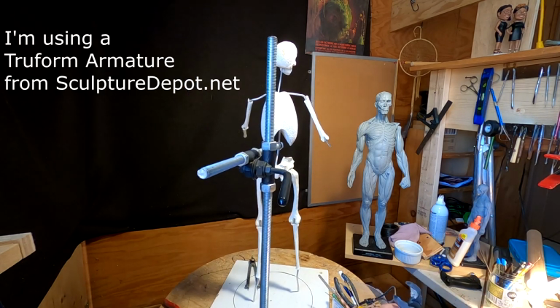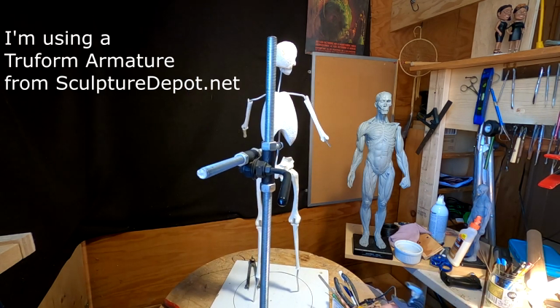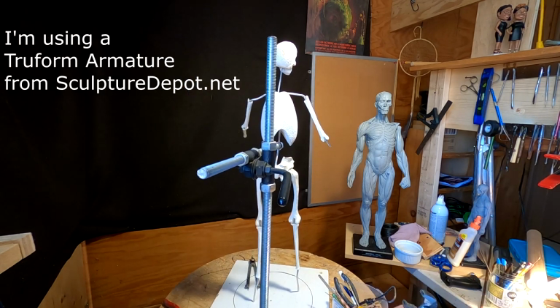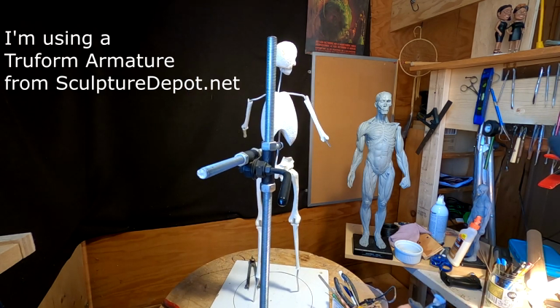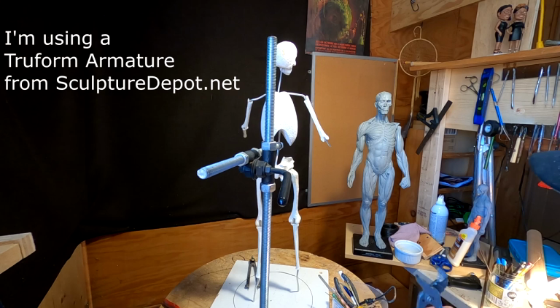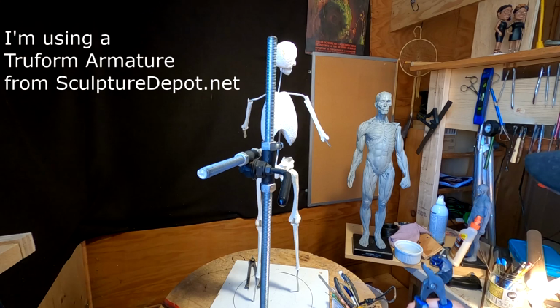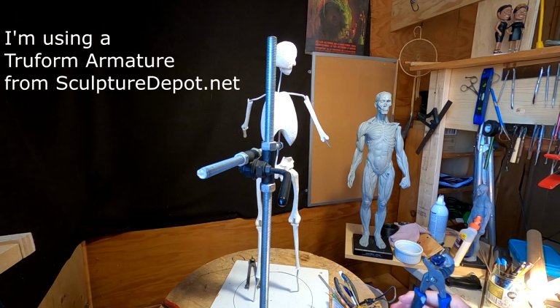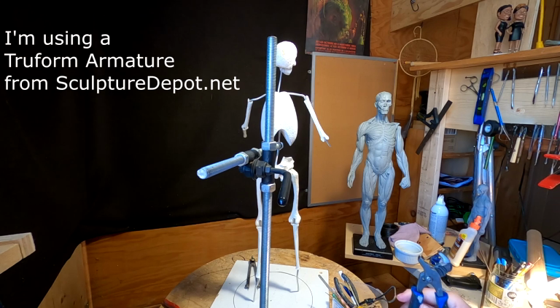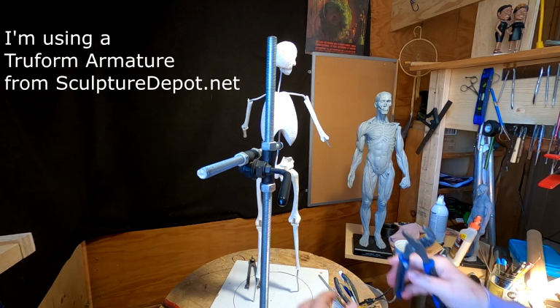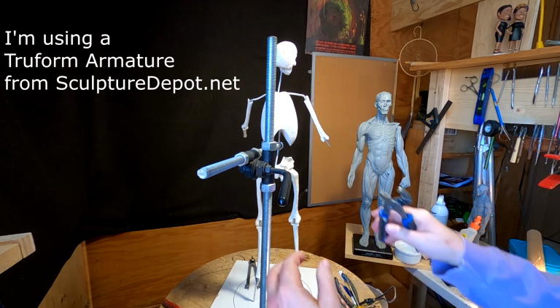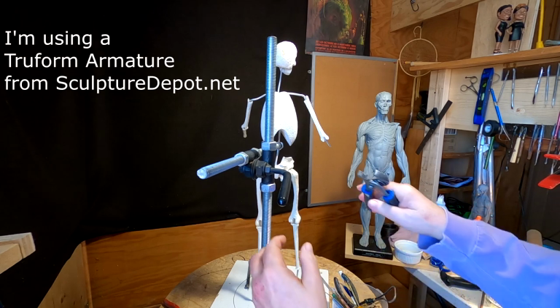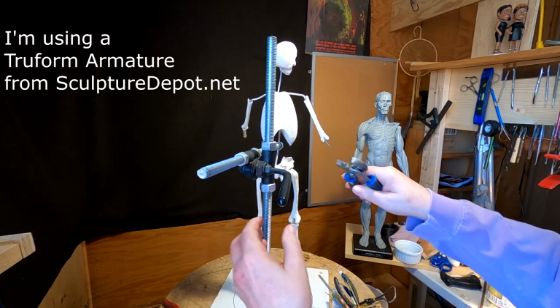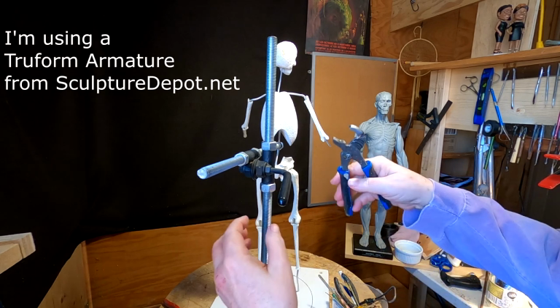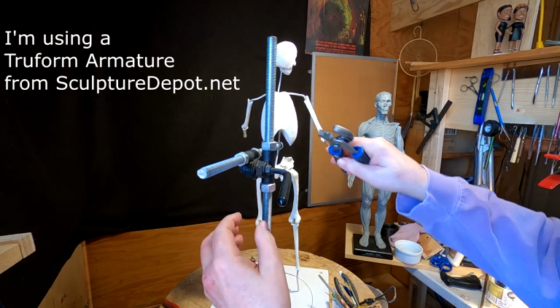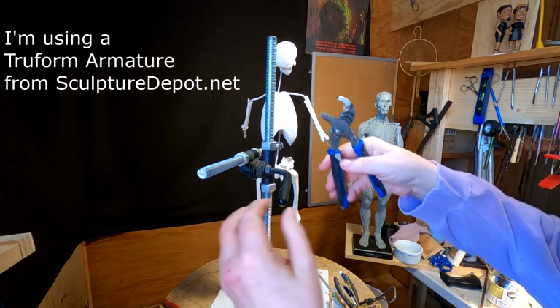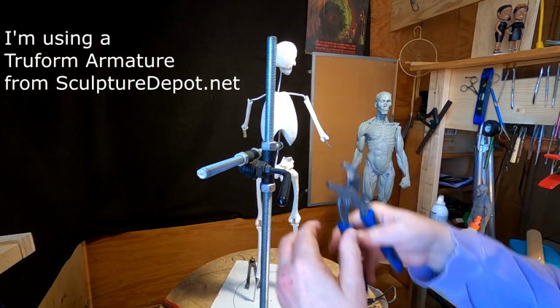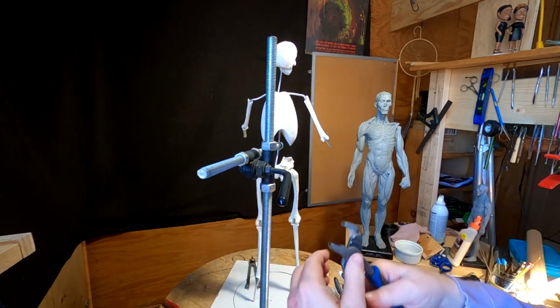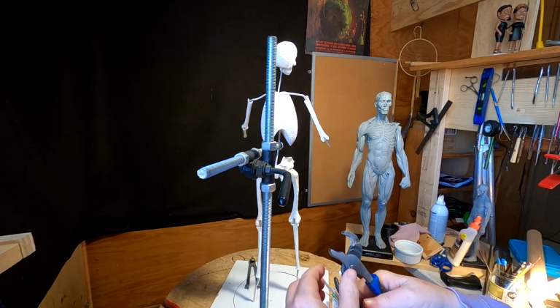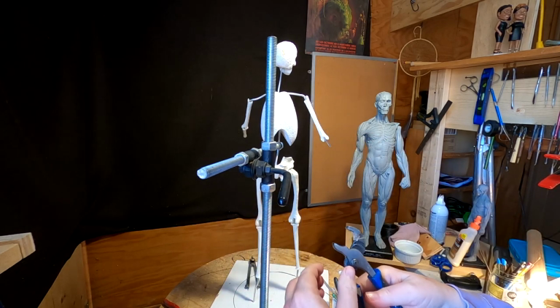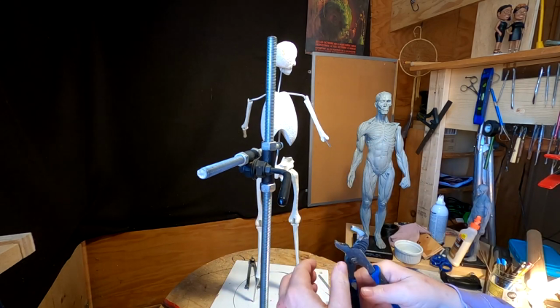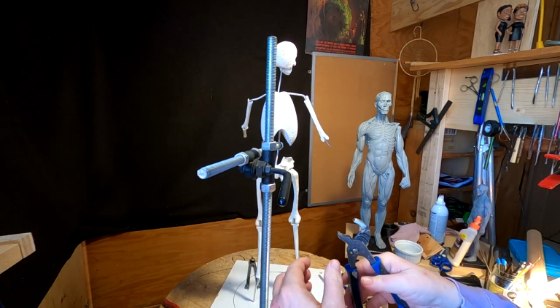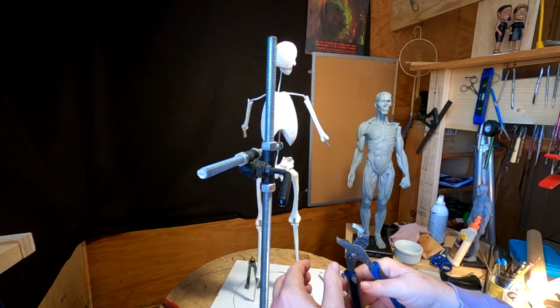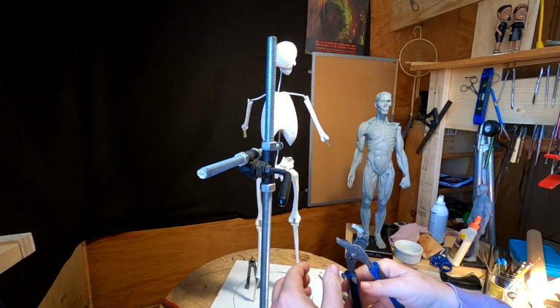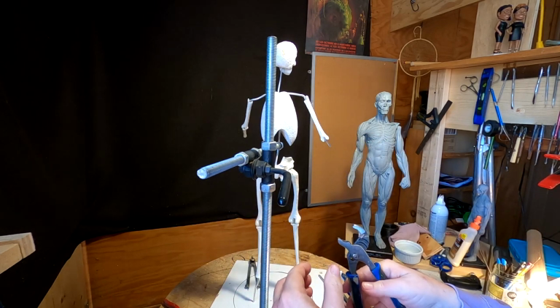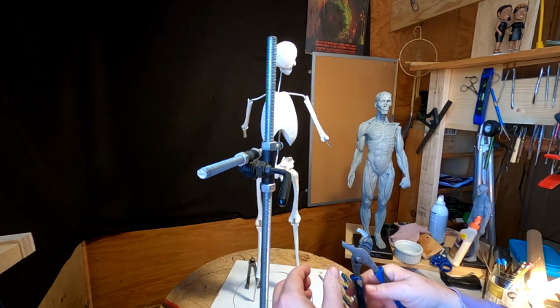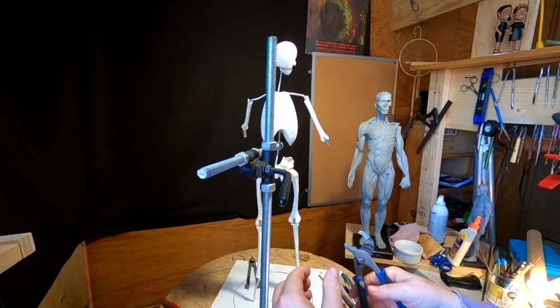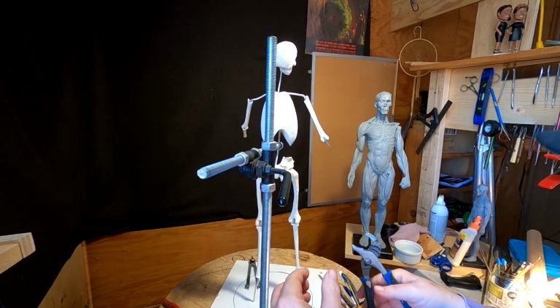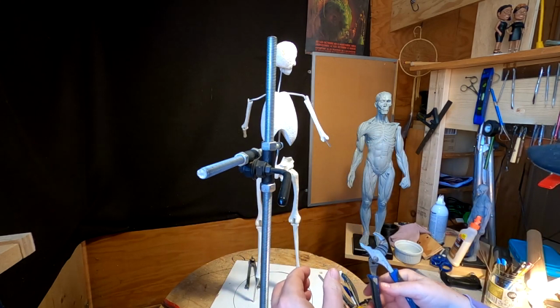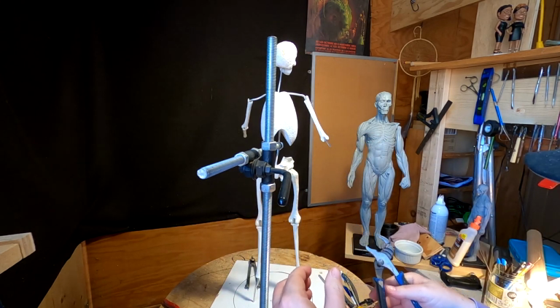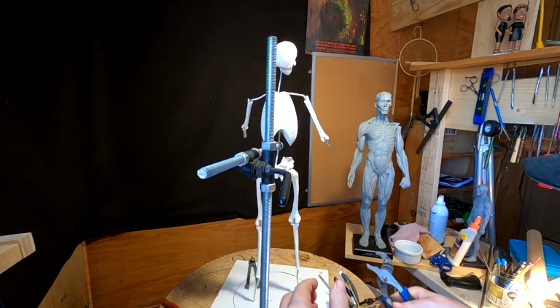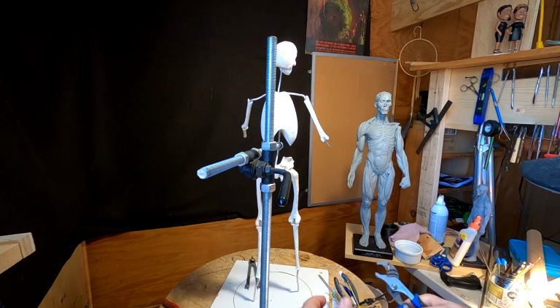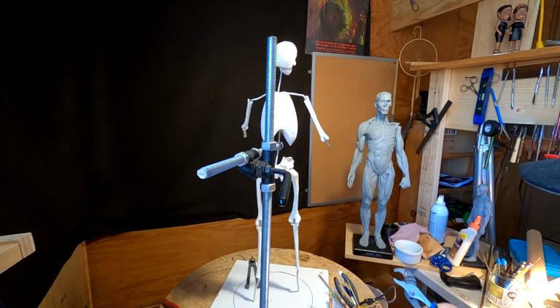I'm going to reposition this armature a little bit.